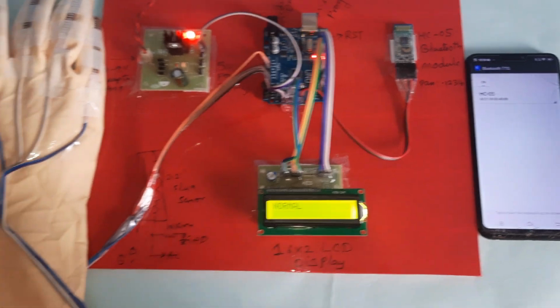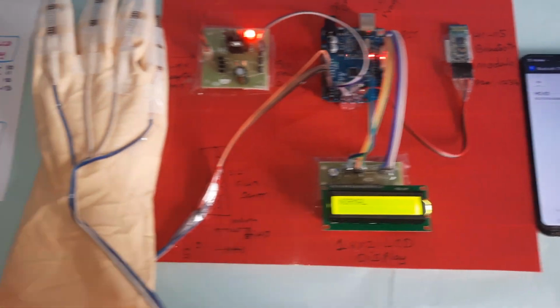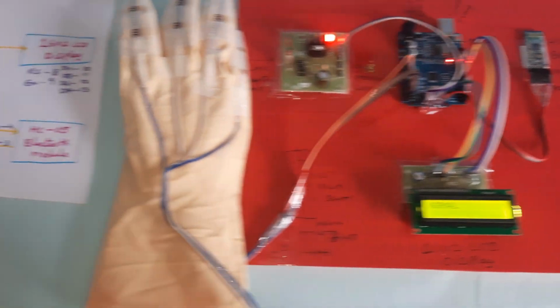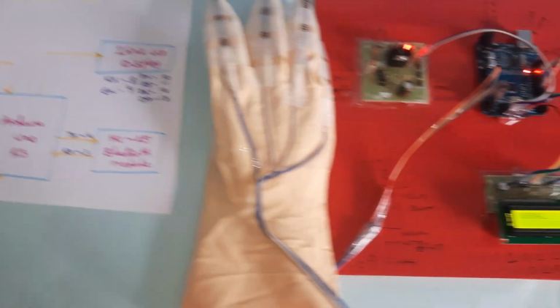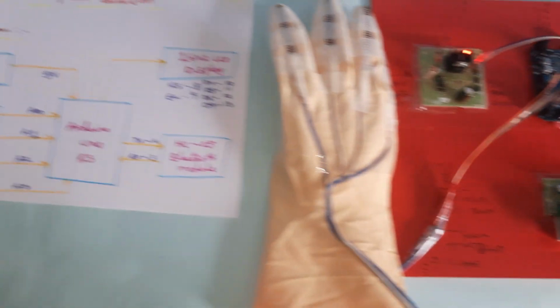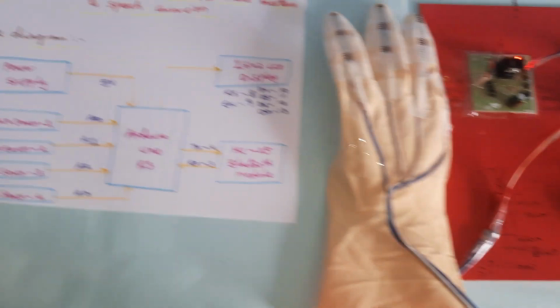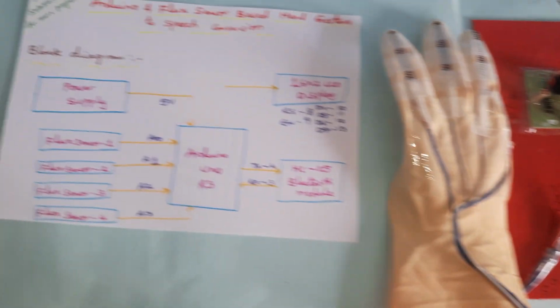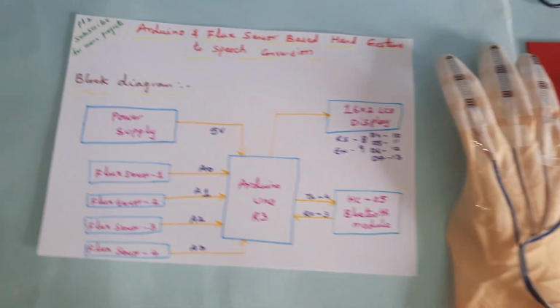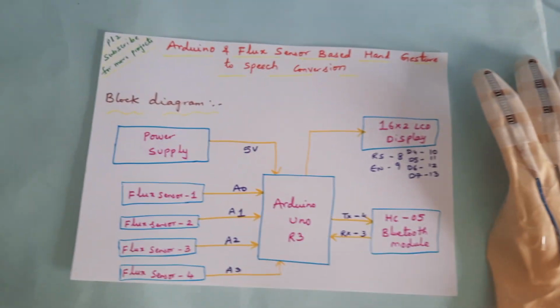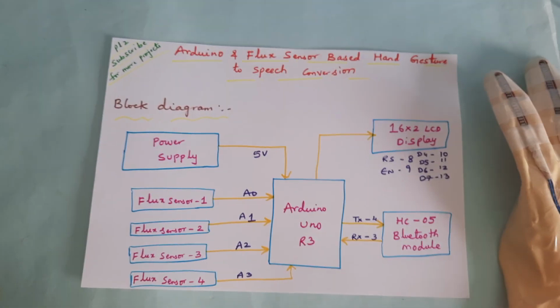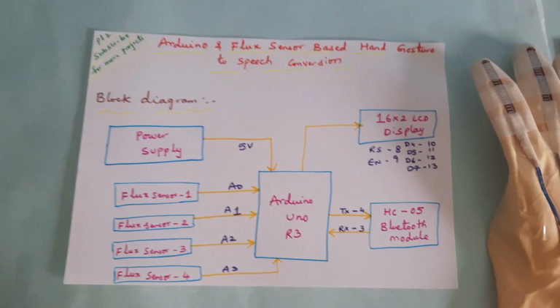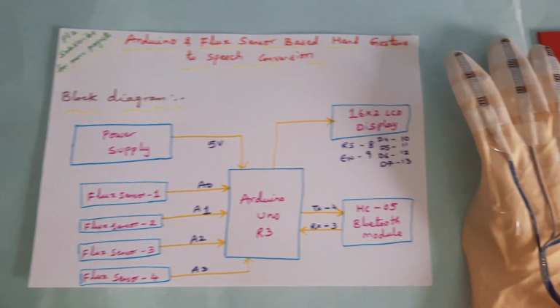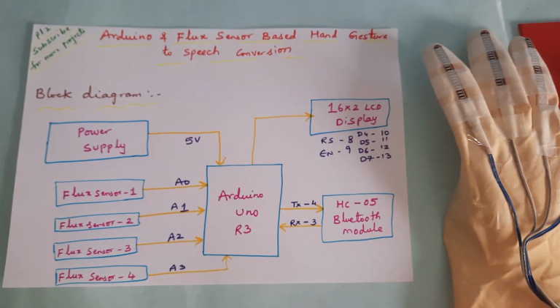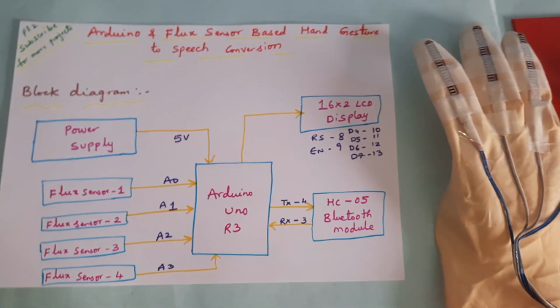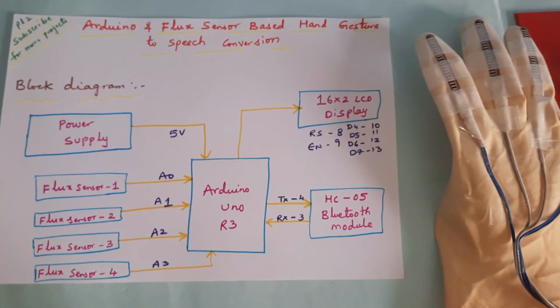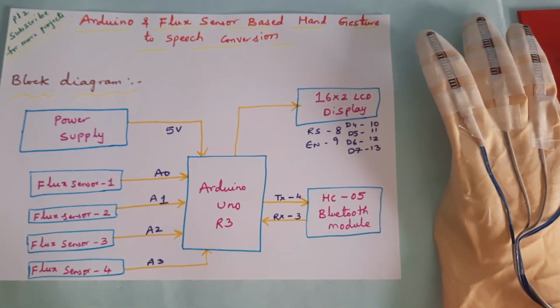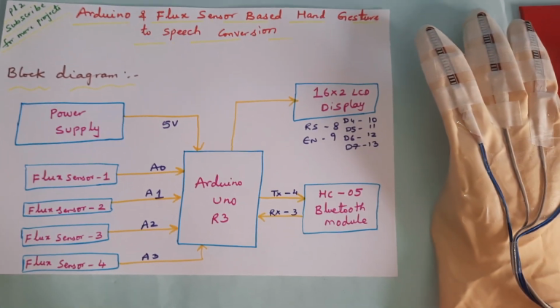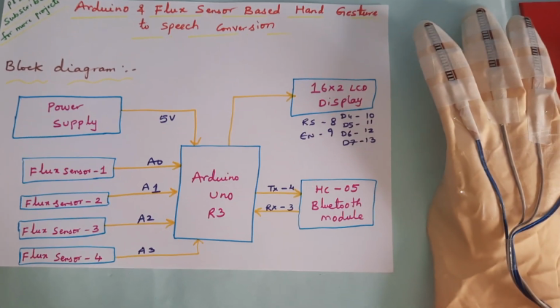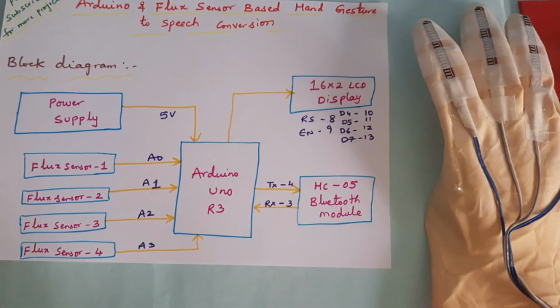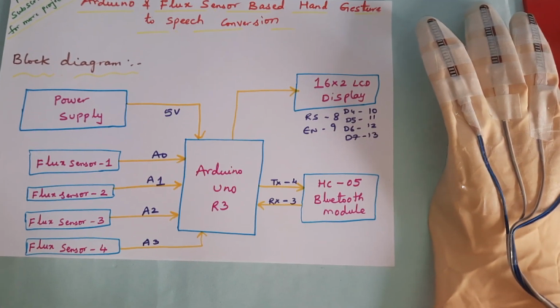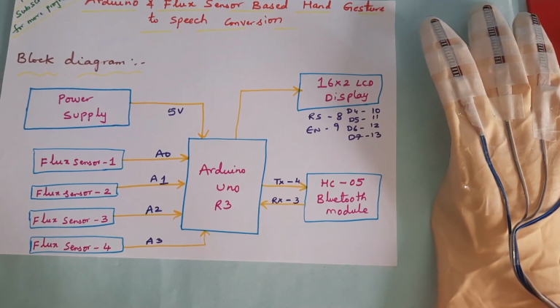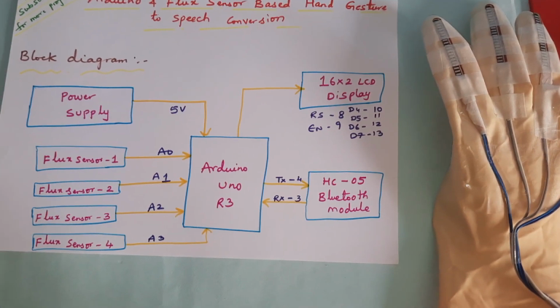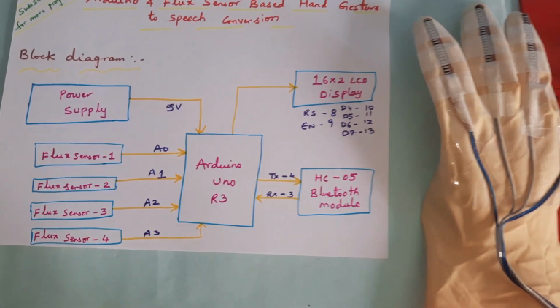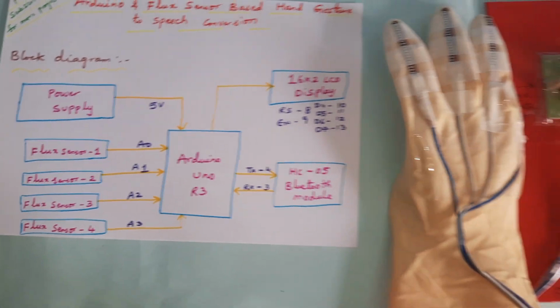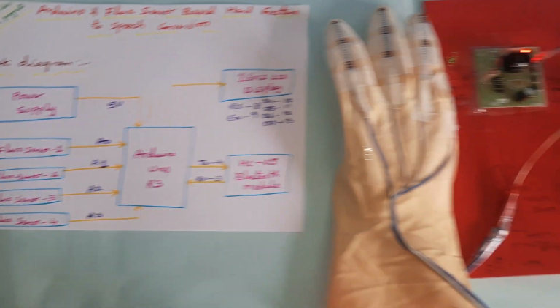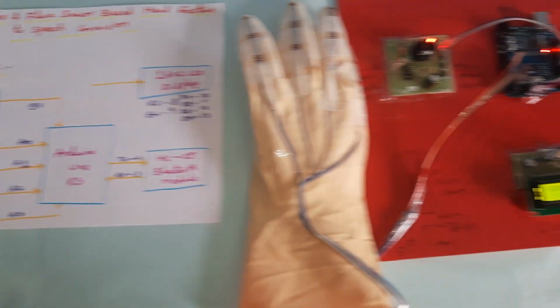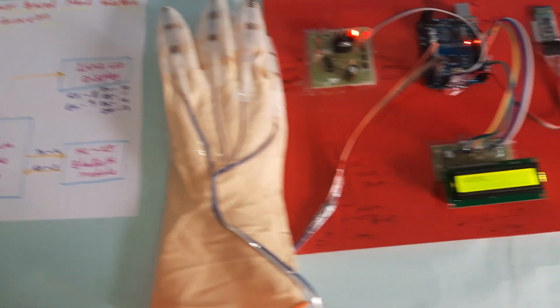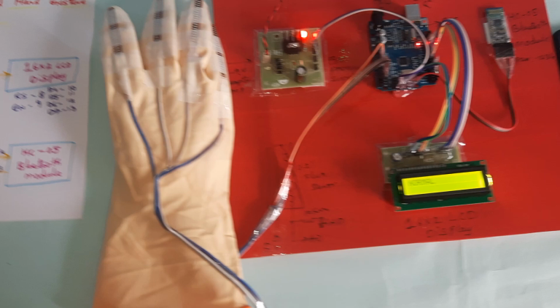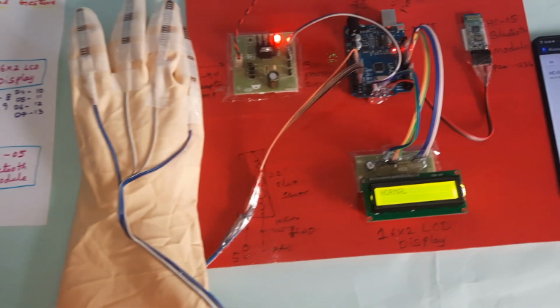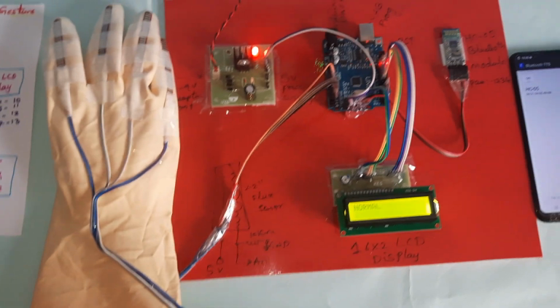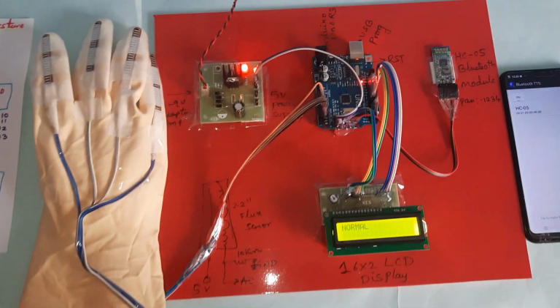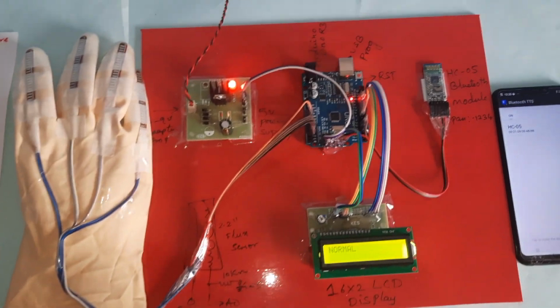And this is our block diagram. Thank you.